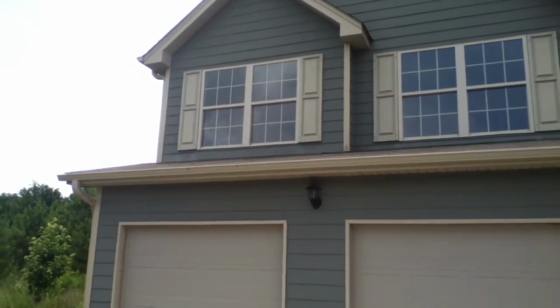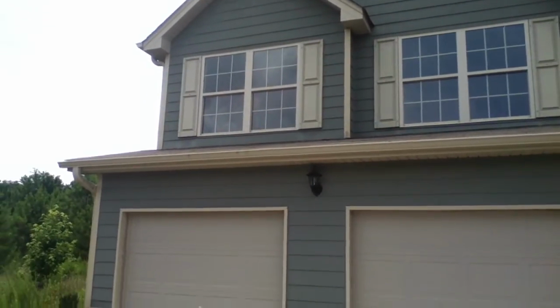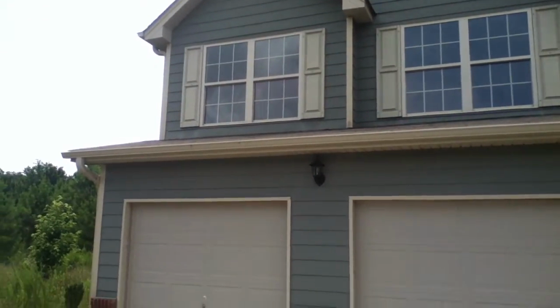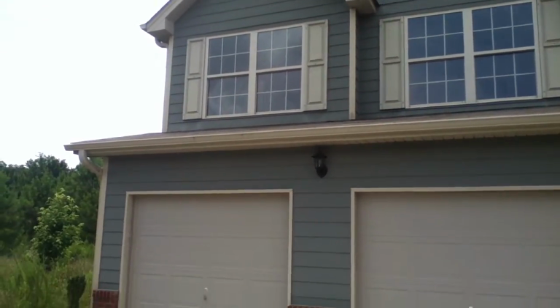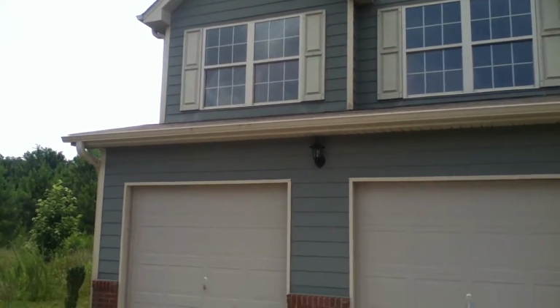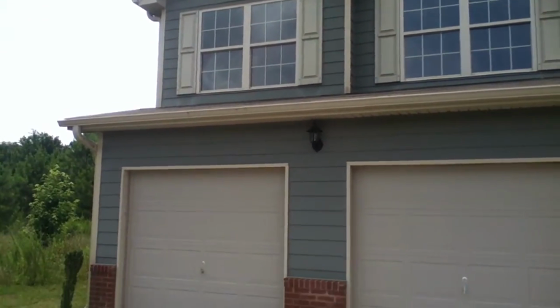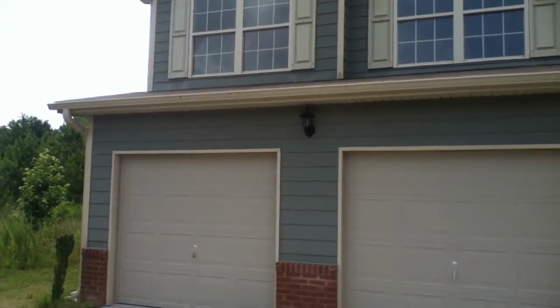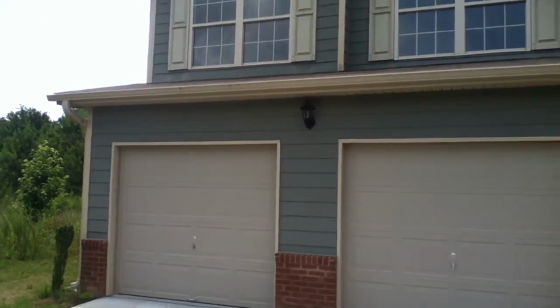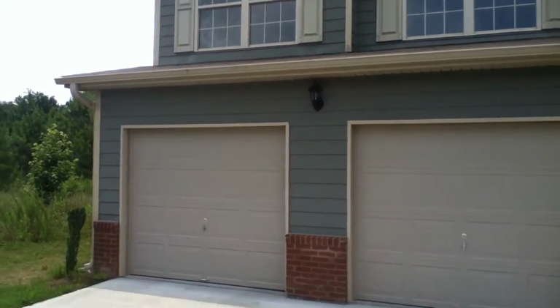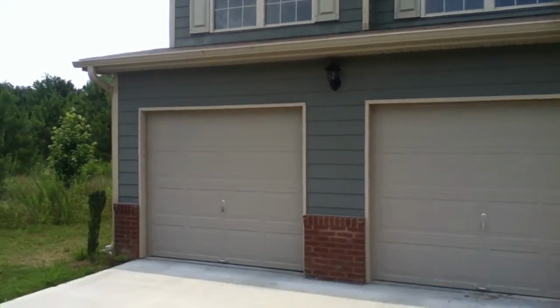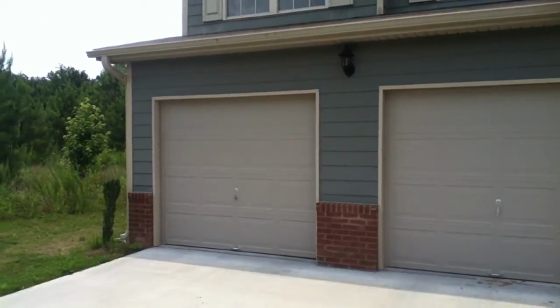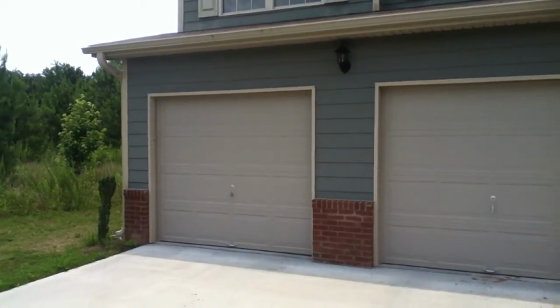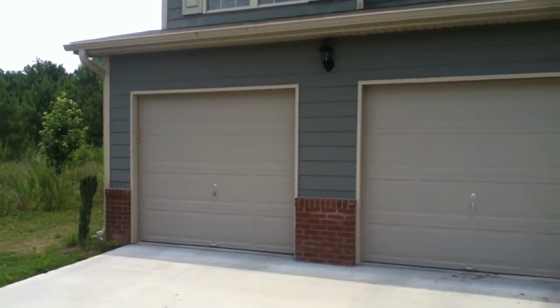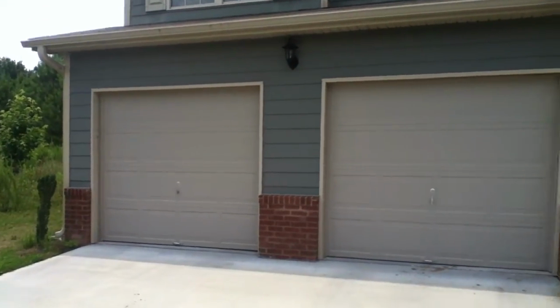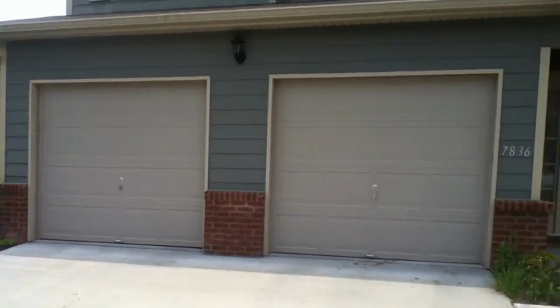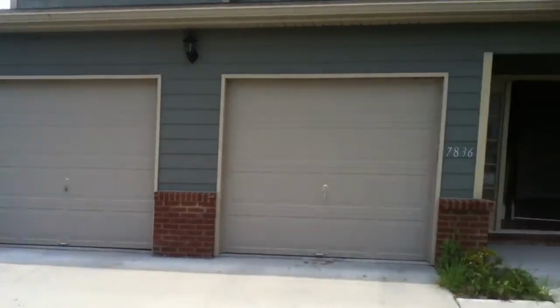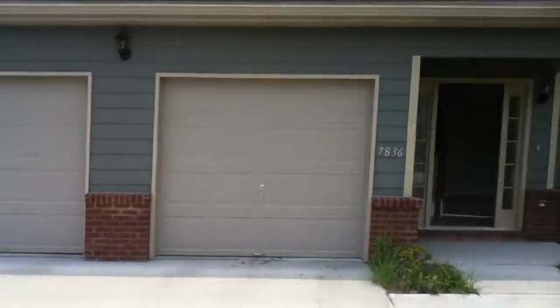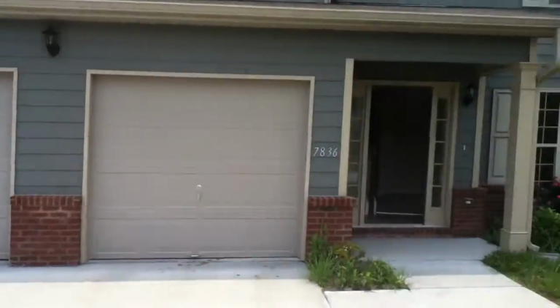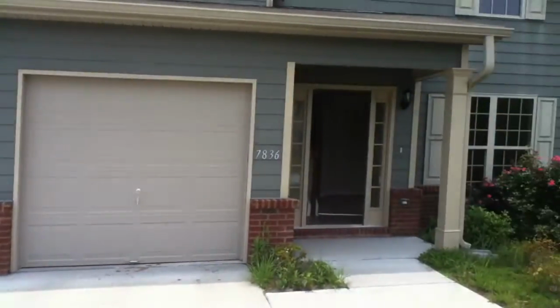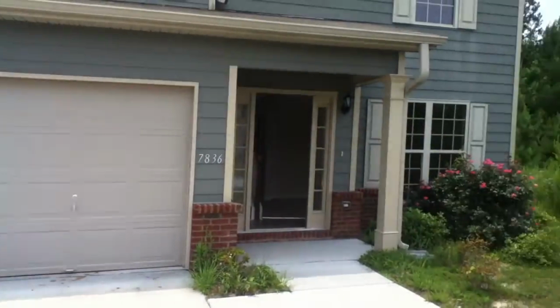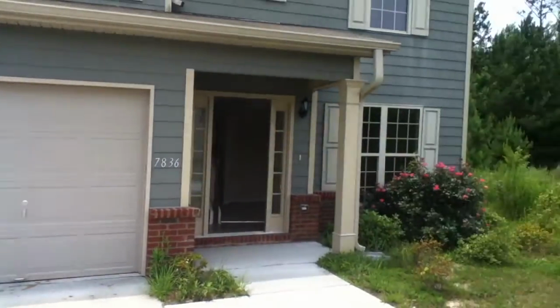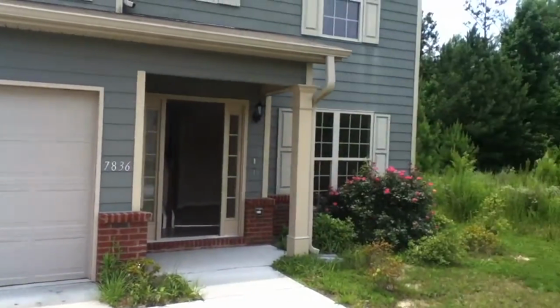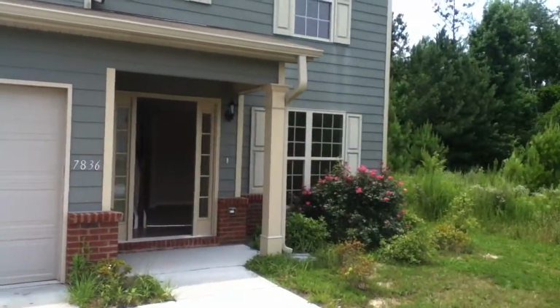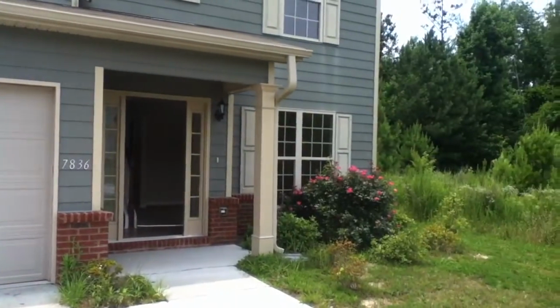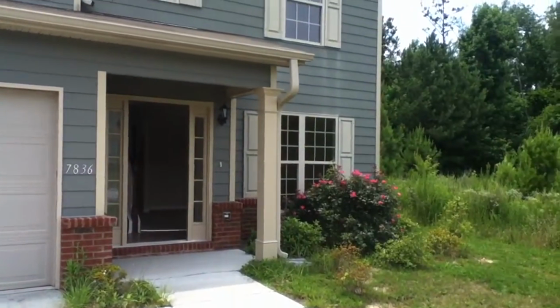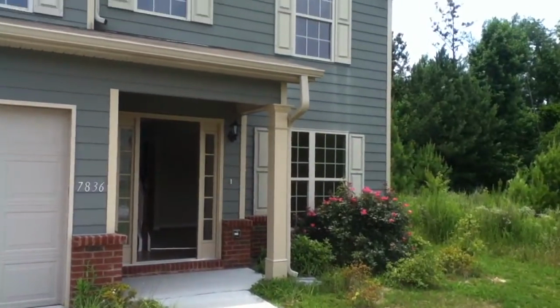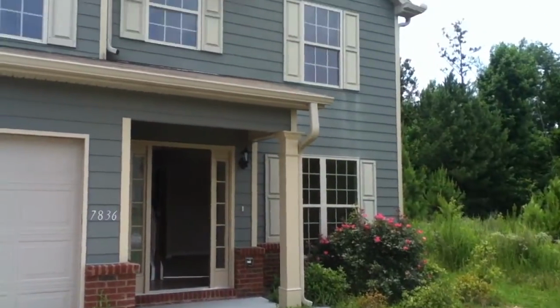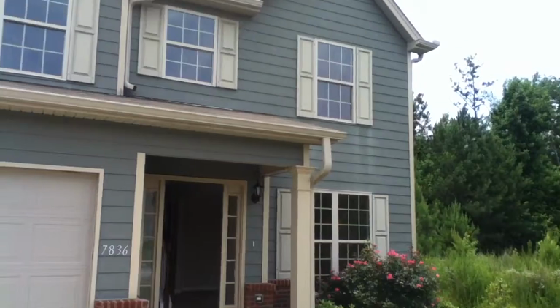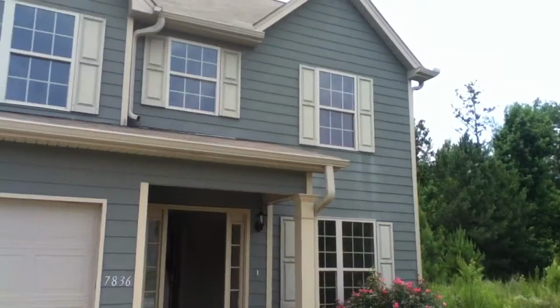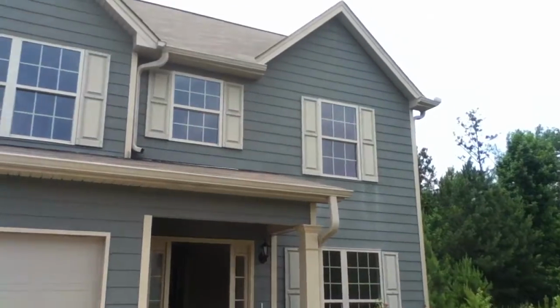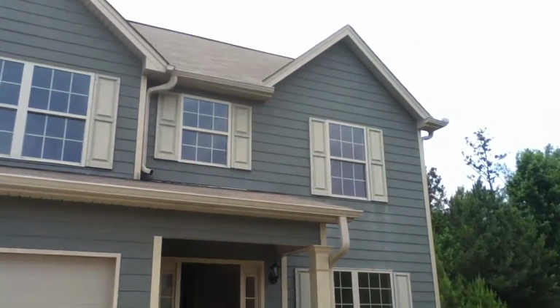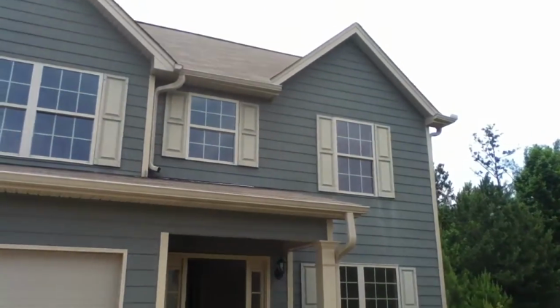I'm going to take you inside and show you what you would be getting if you moved into this home.